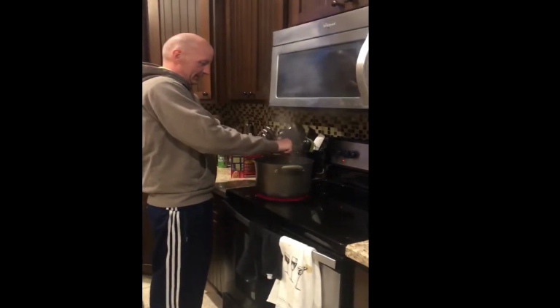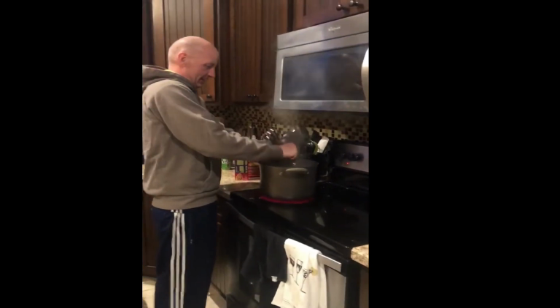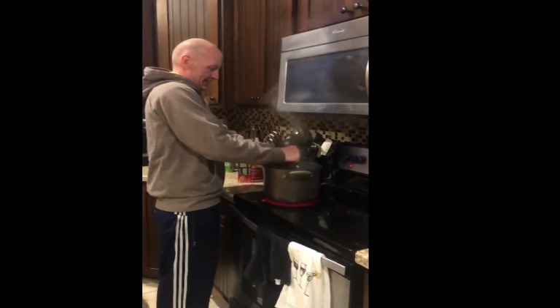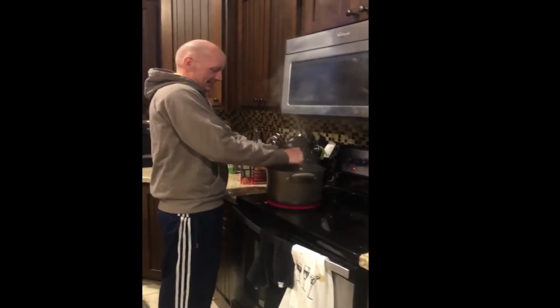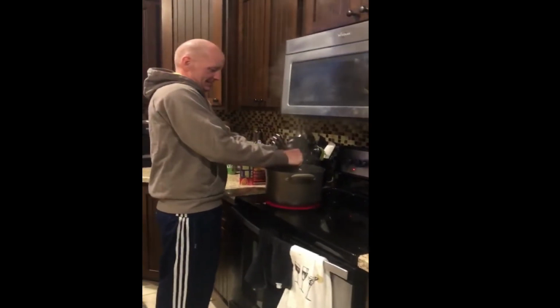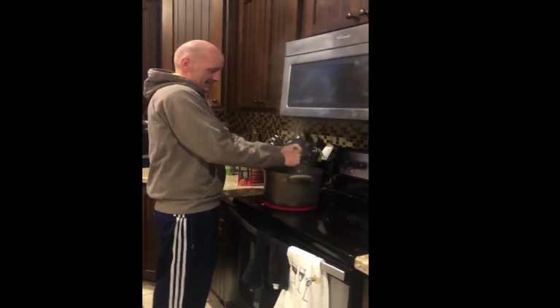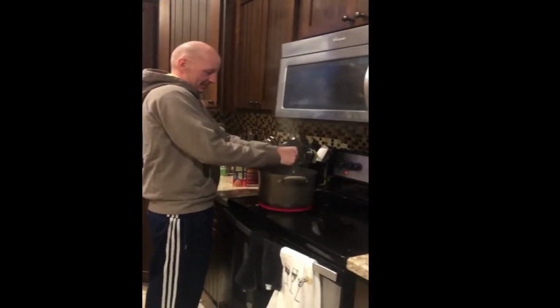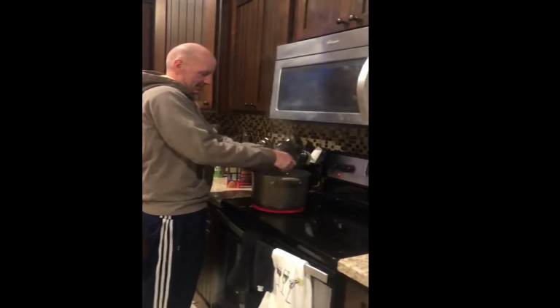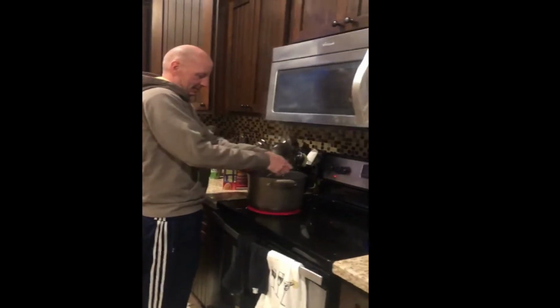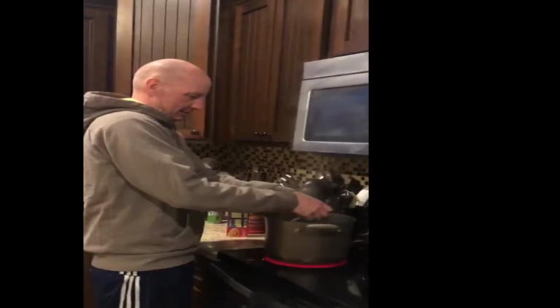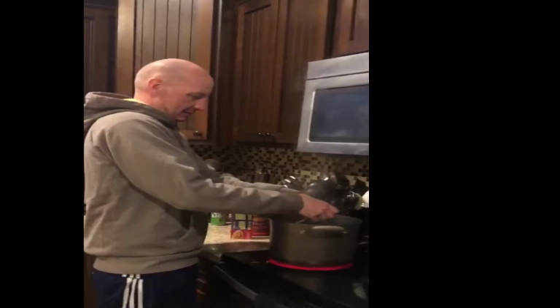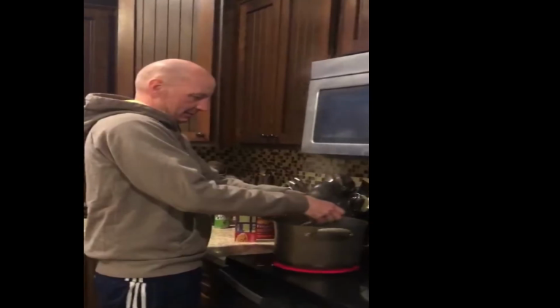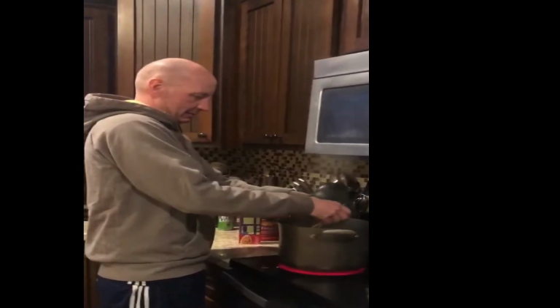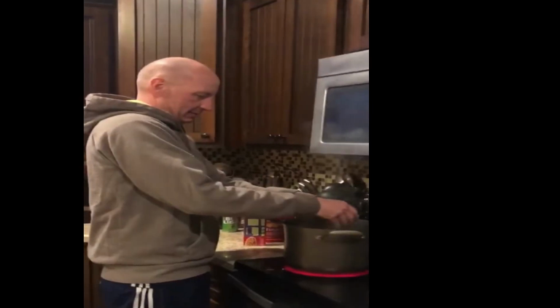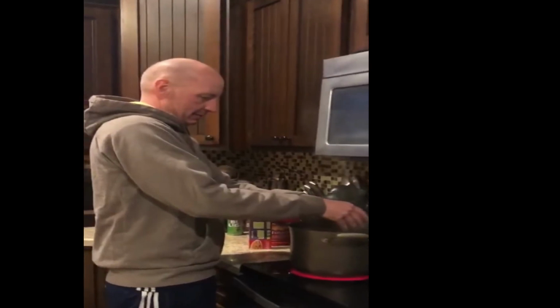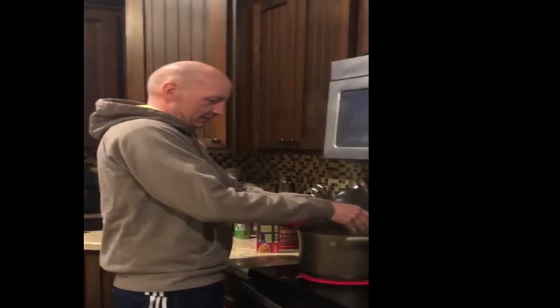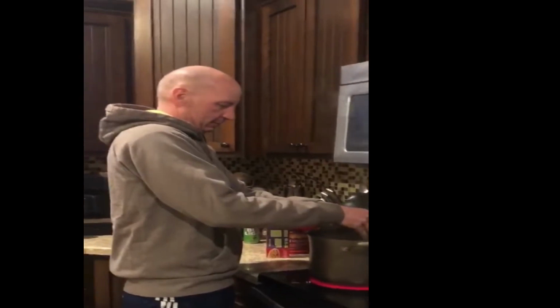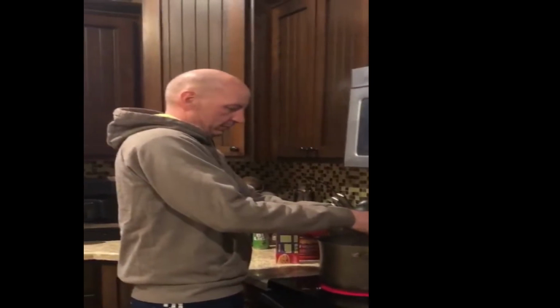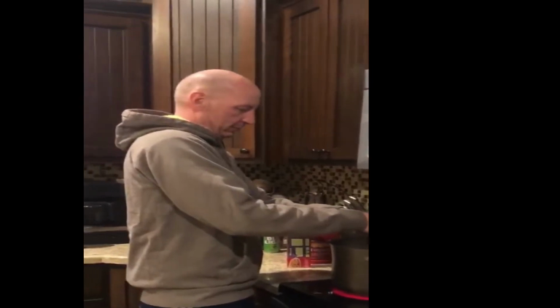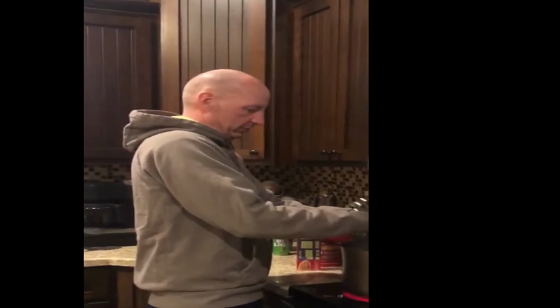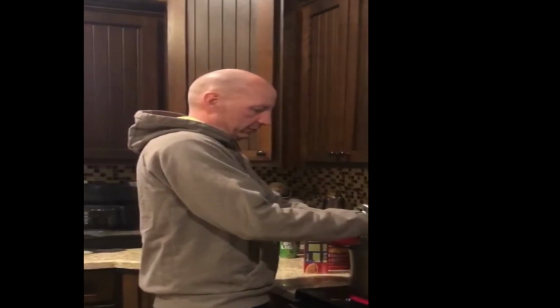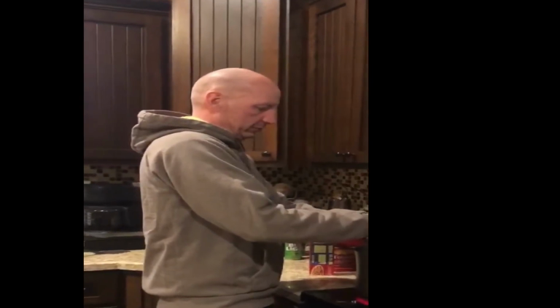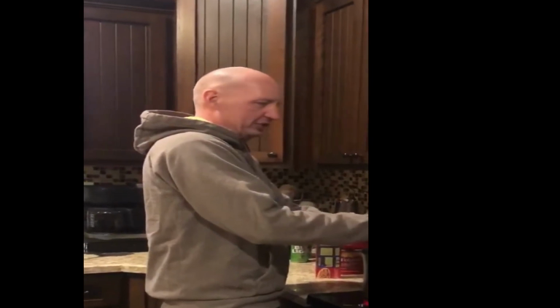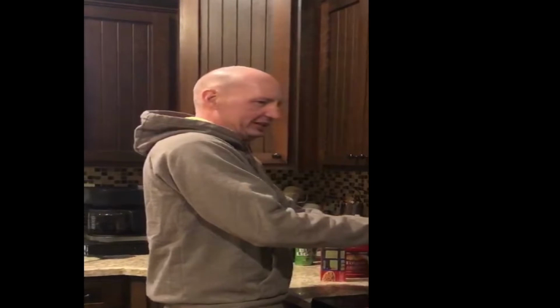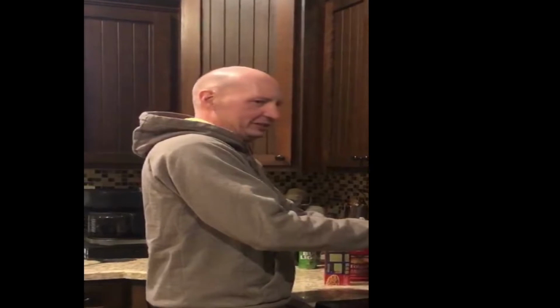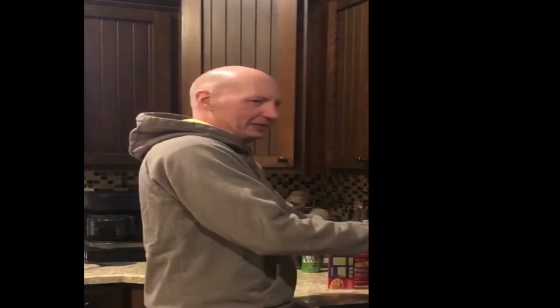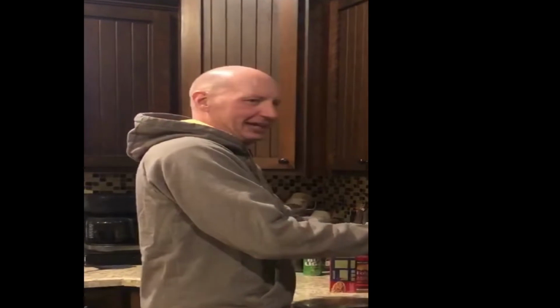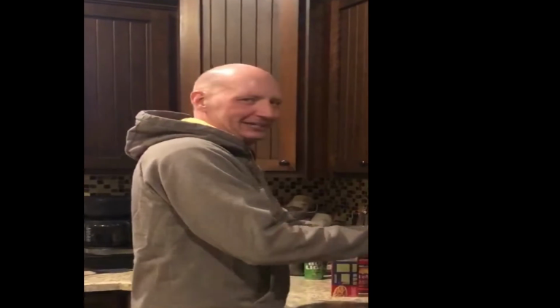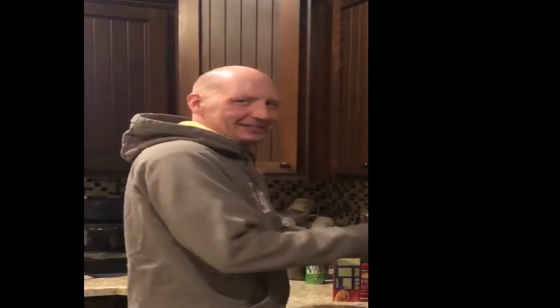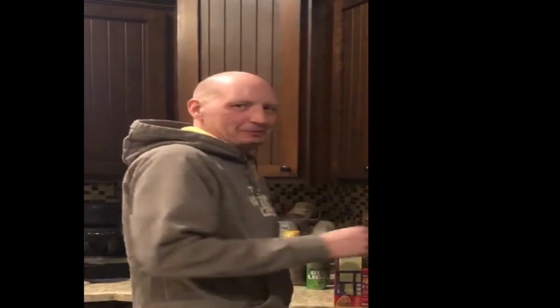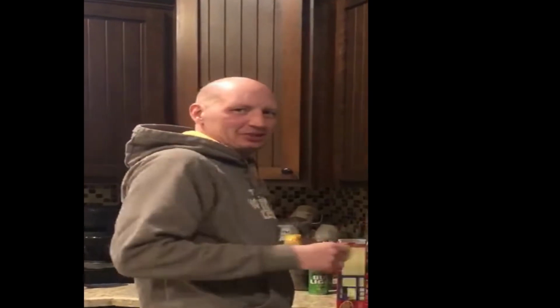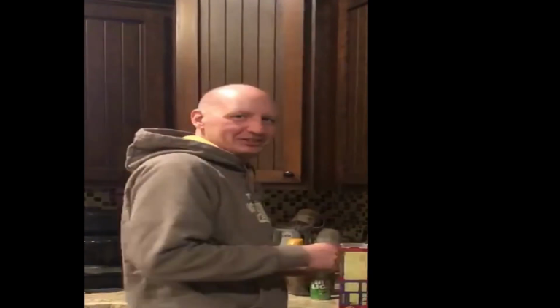What are you making? Grilled cheese spaghetti sandwiches.